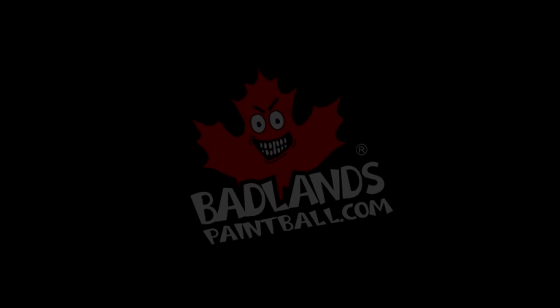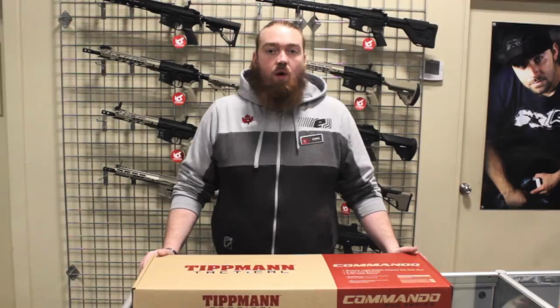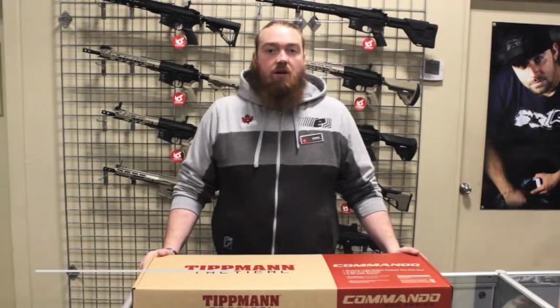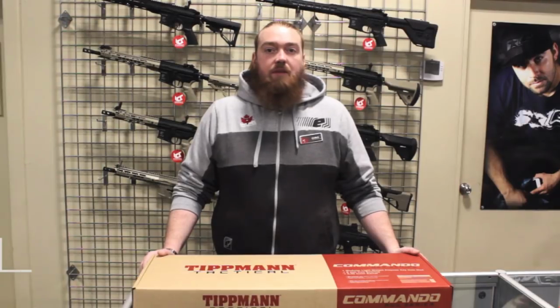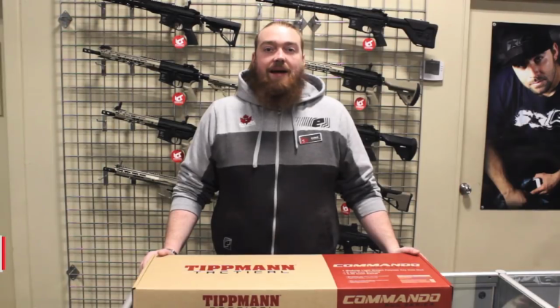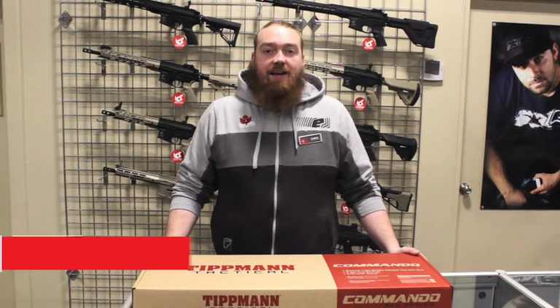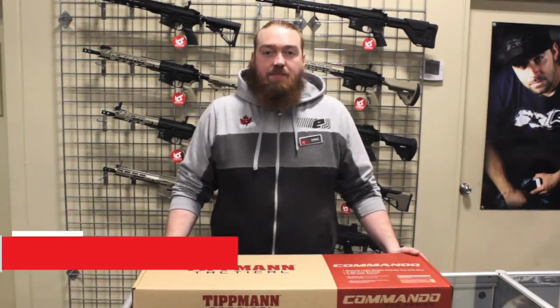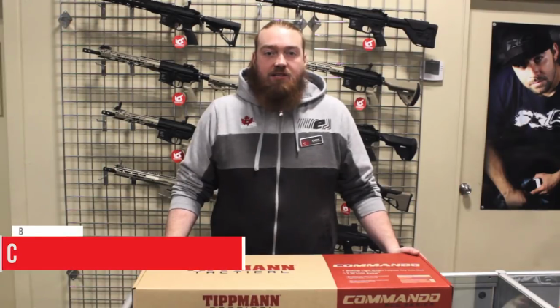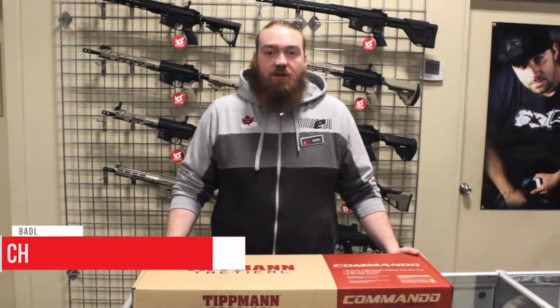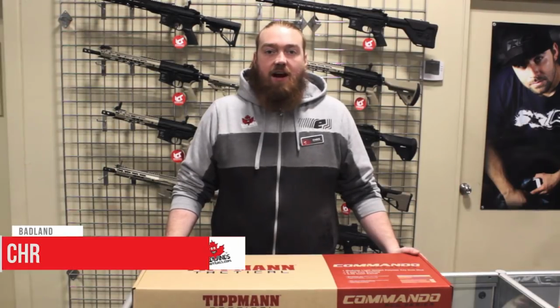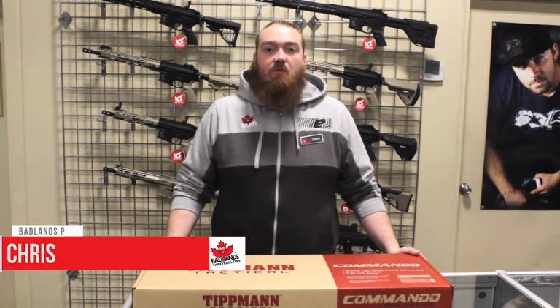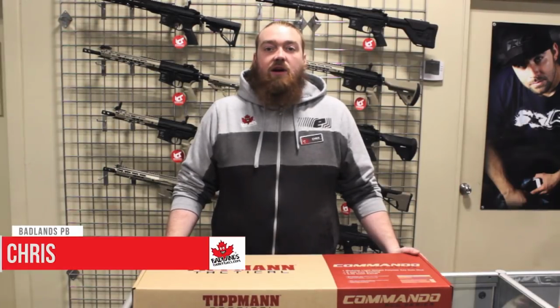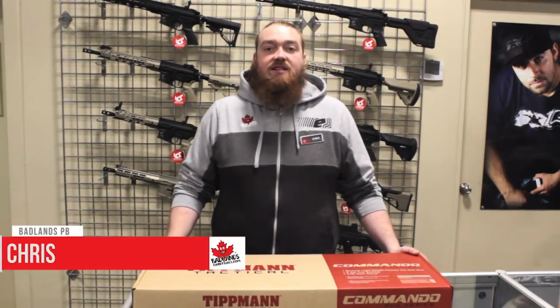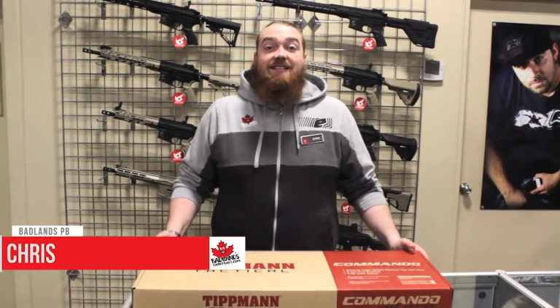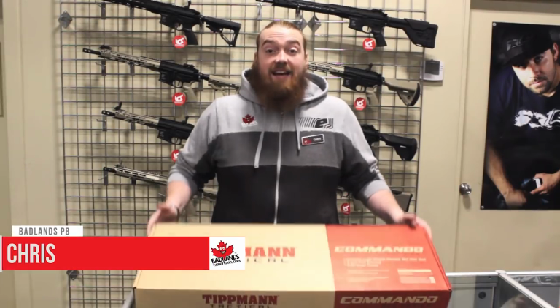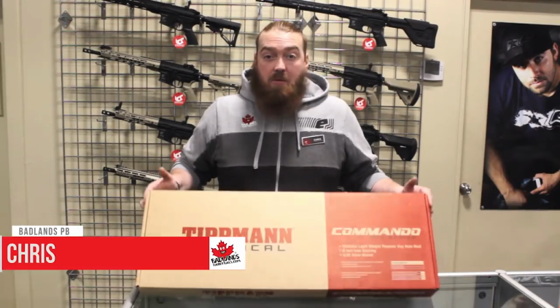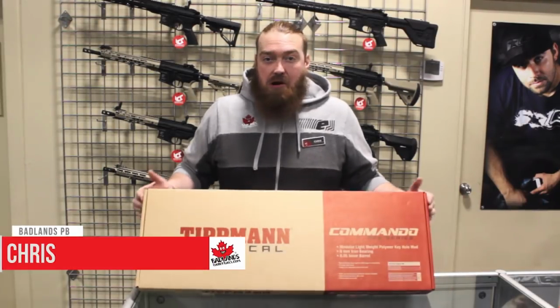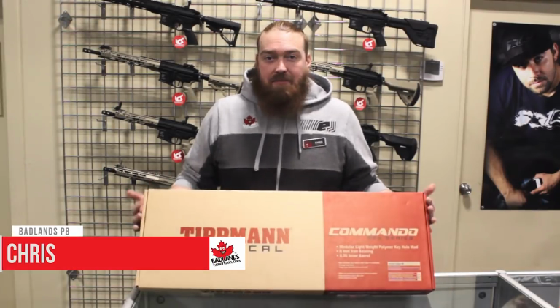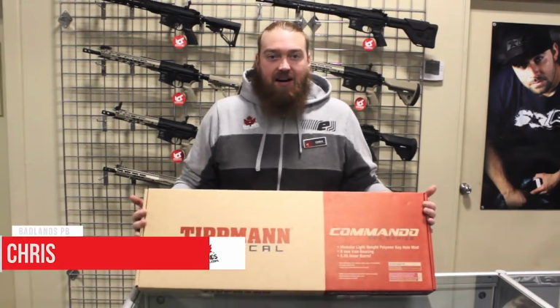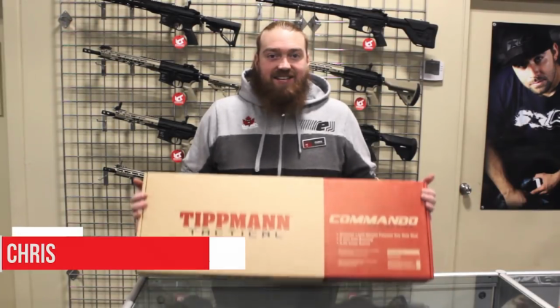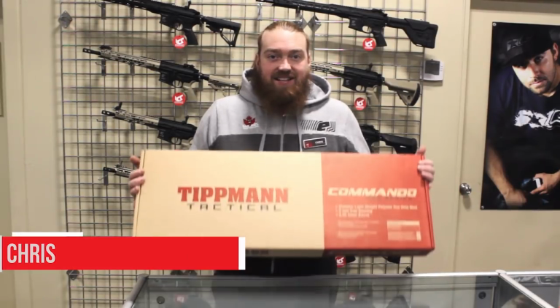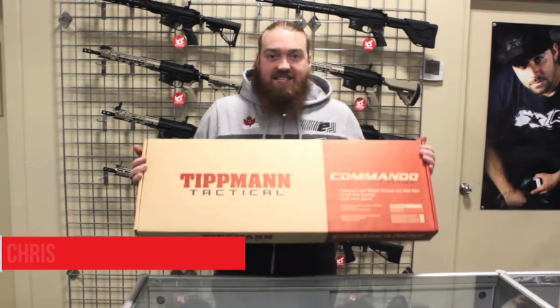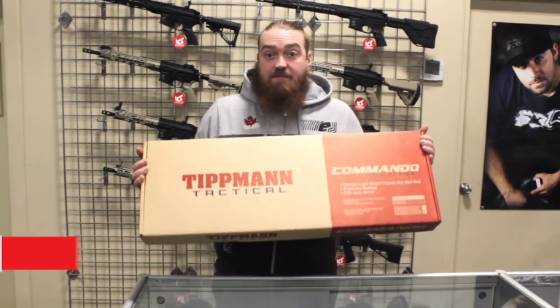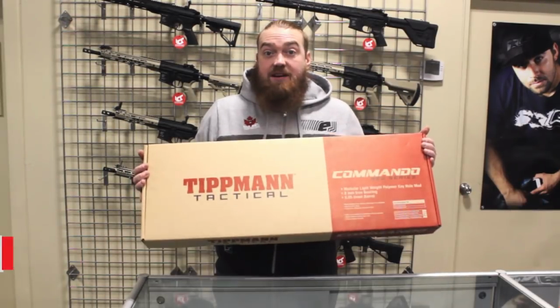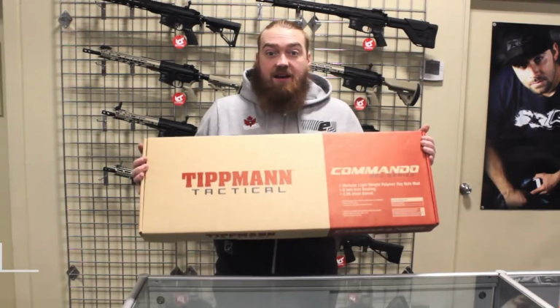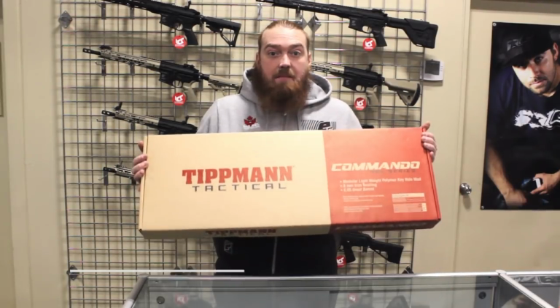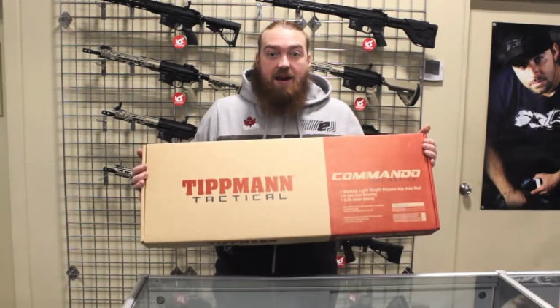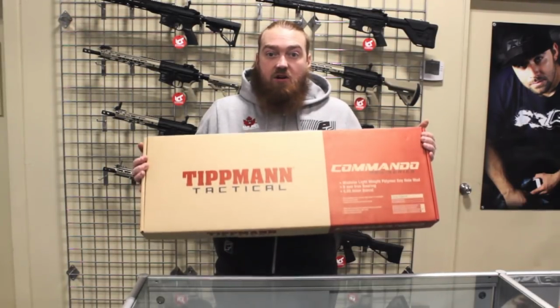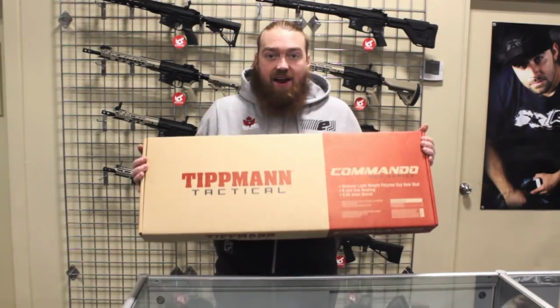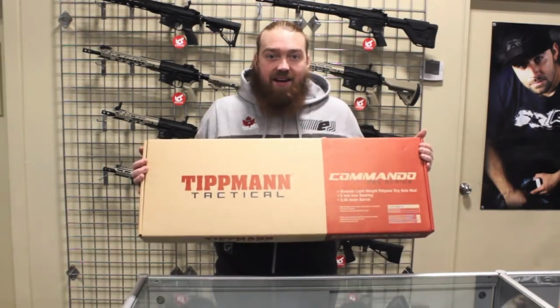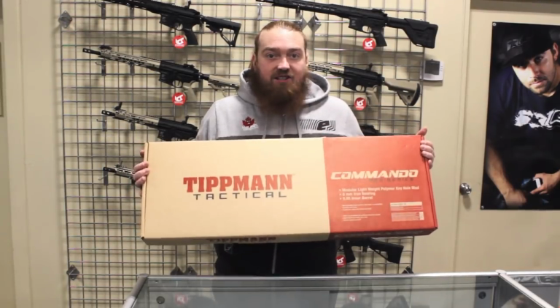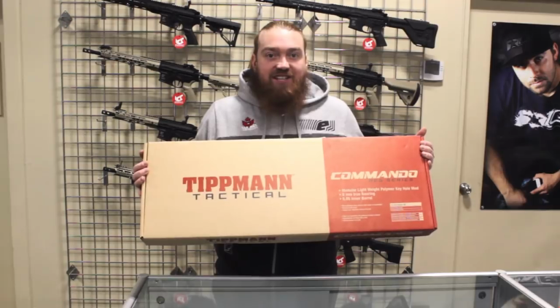Welcome to Badlands Megastore. I'm Chris. Today we're unboxing the Tippmann Commando AEG.